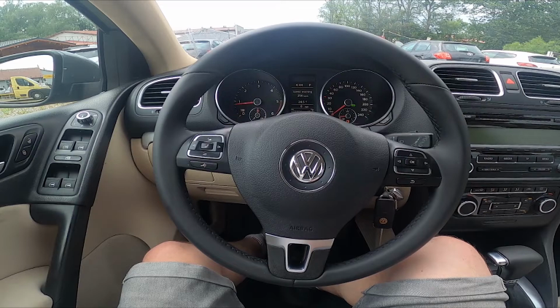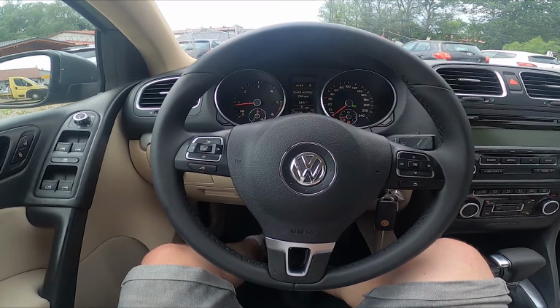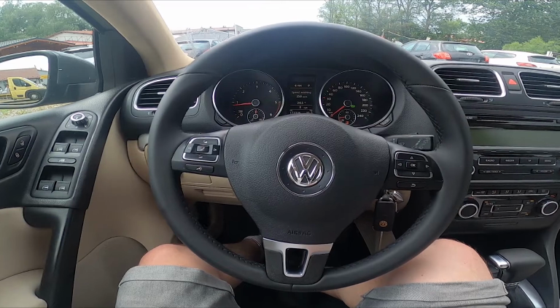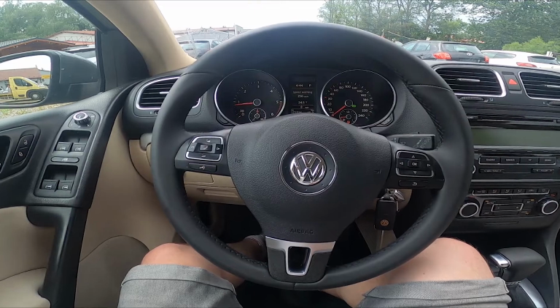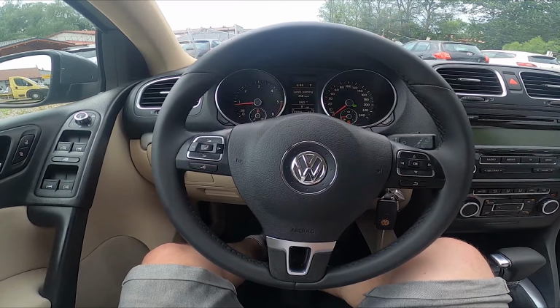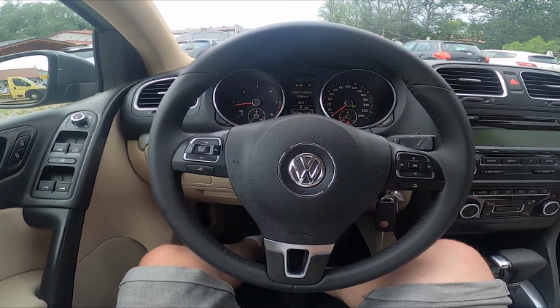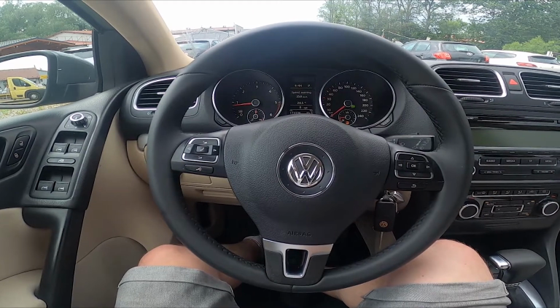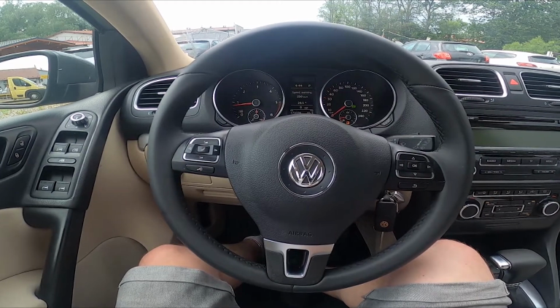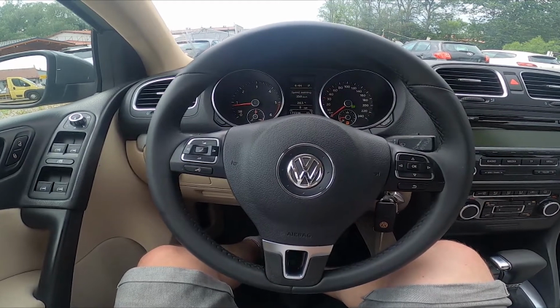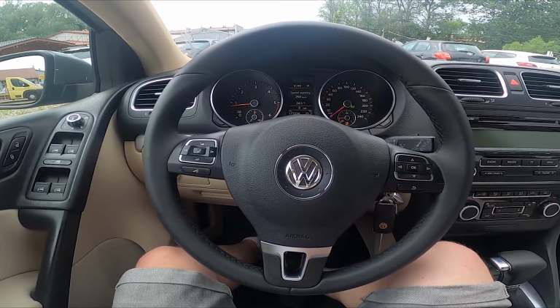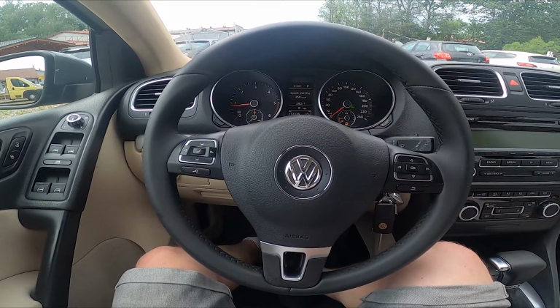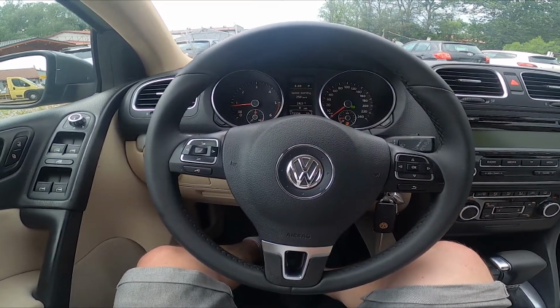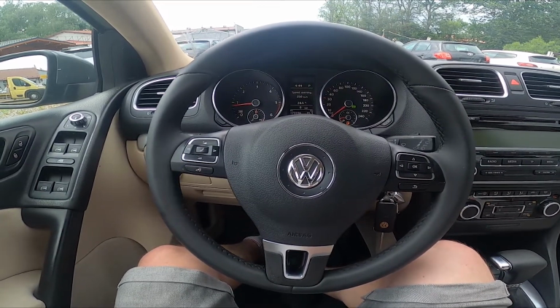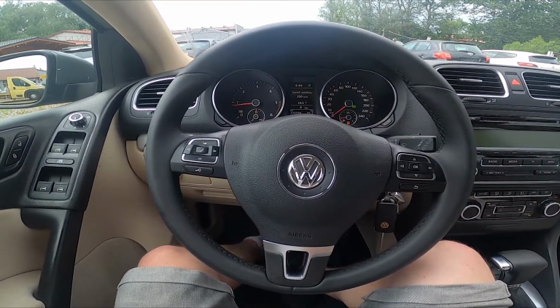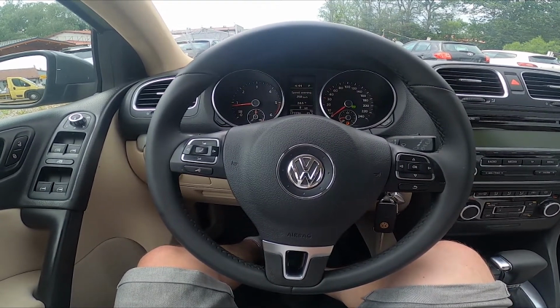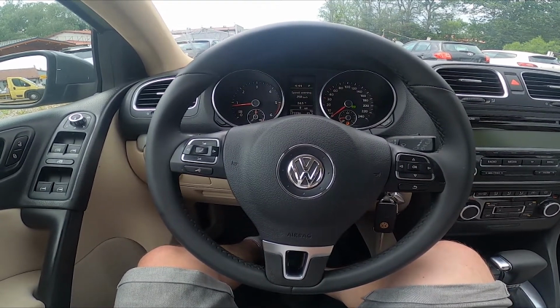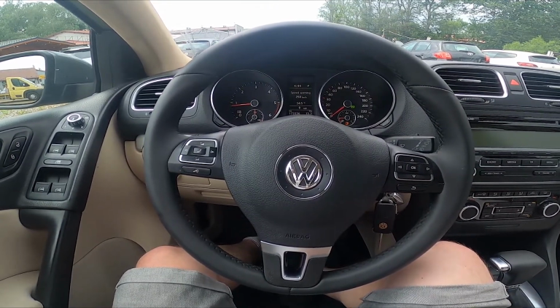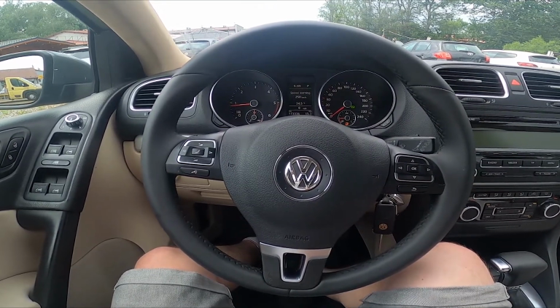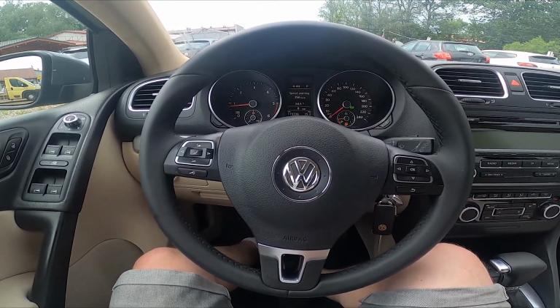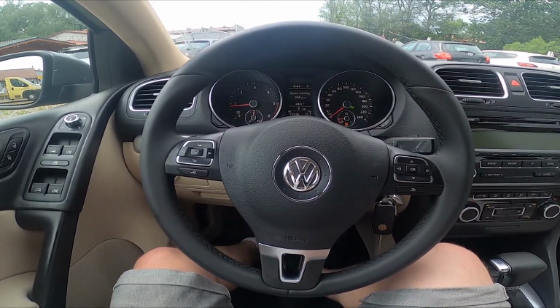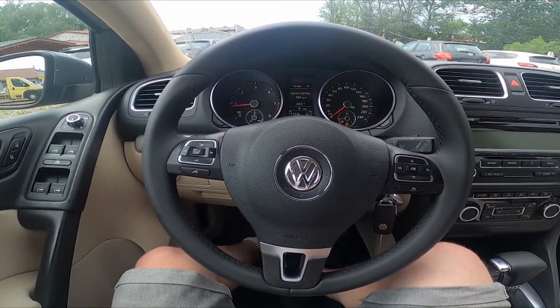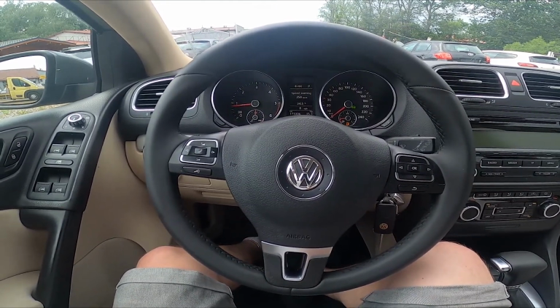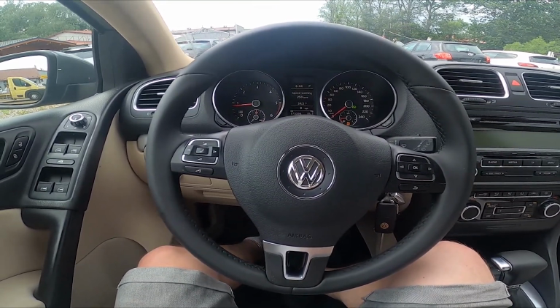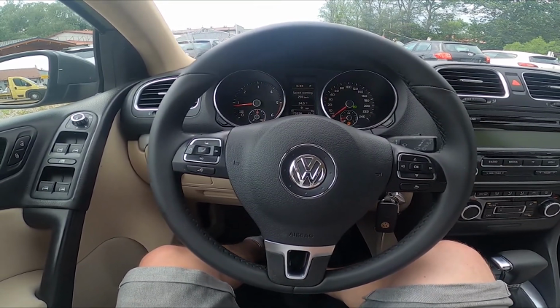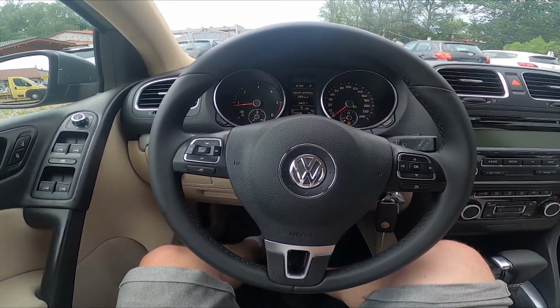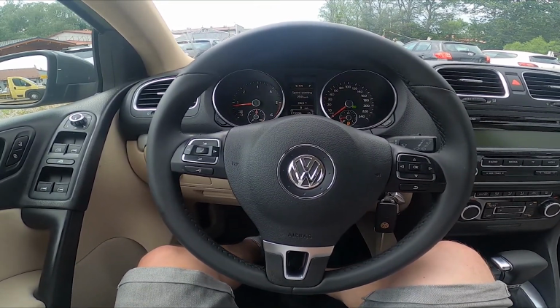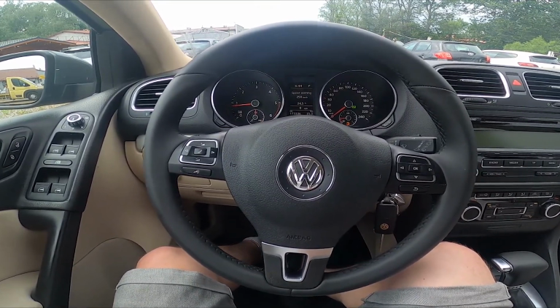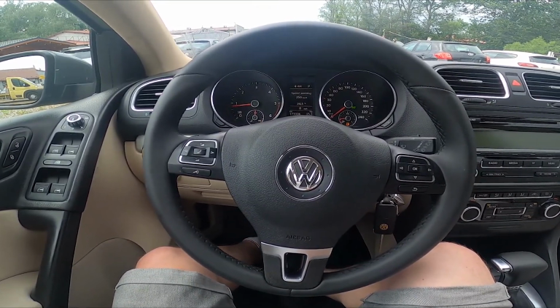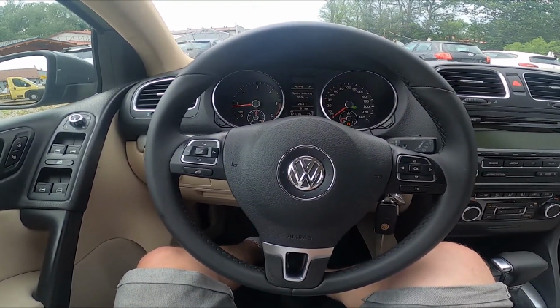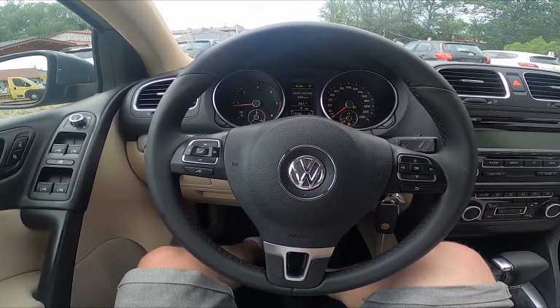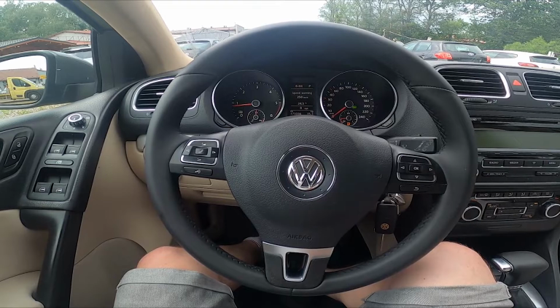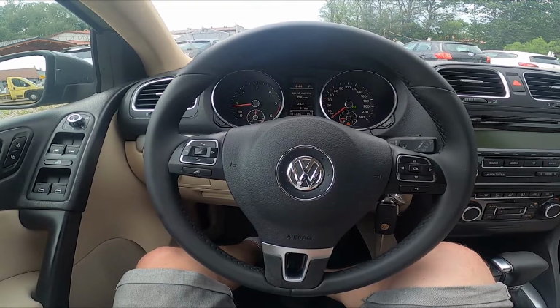Hello, today I'm in Volkswagen Golf. In this video I'll show you how to change blowing direction.